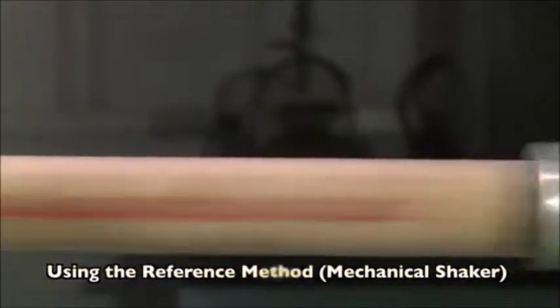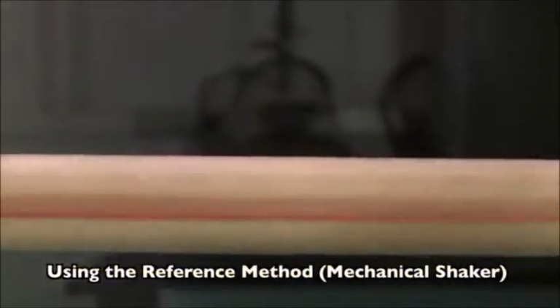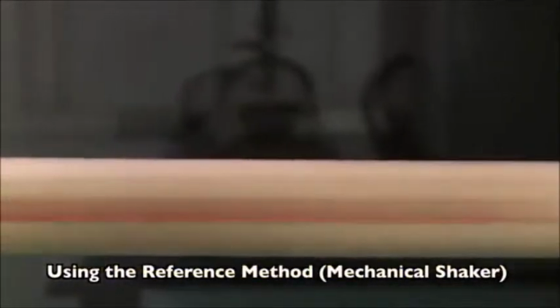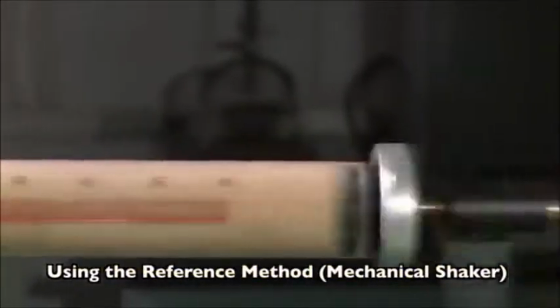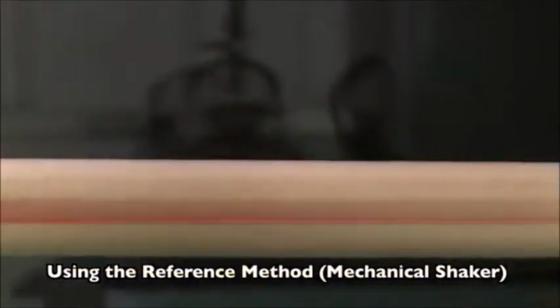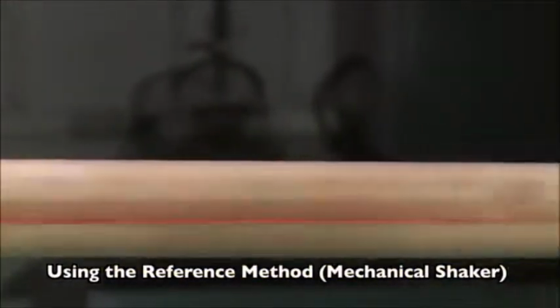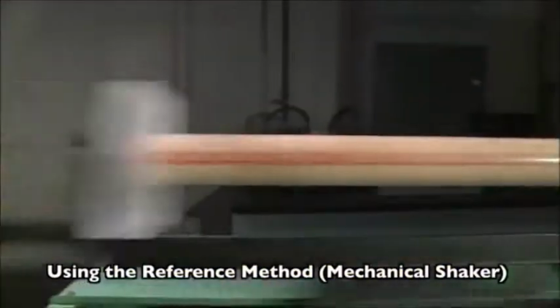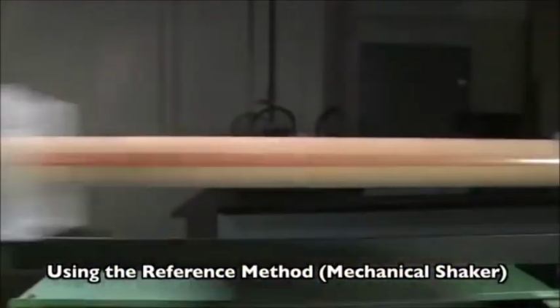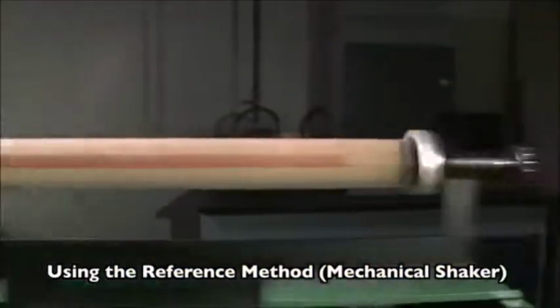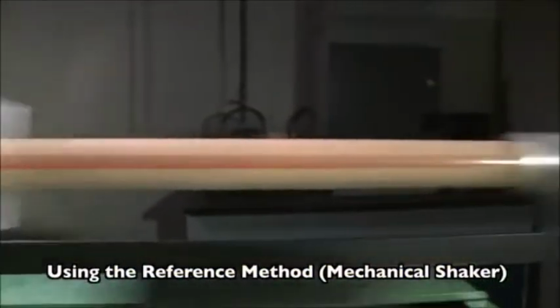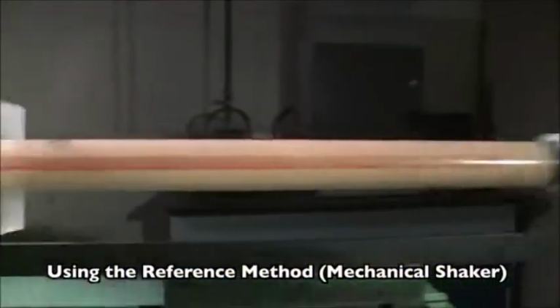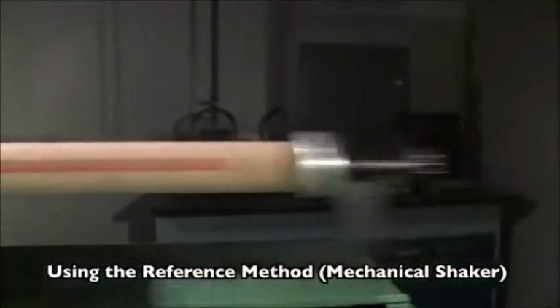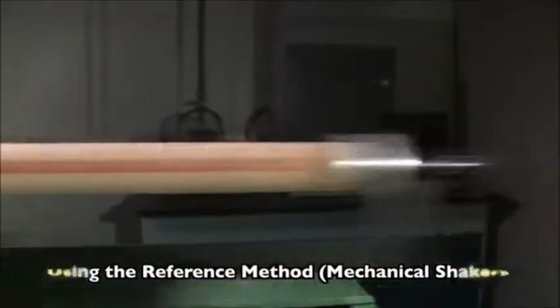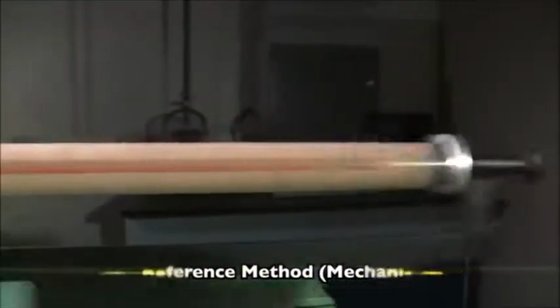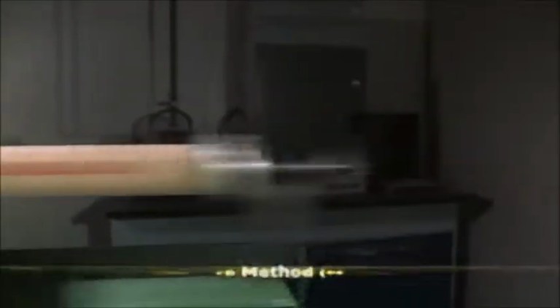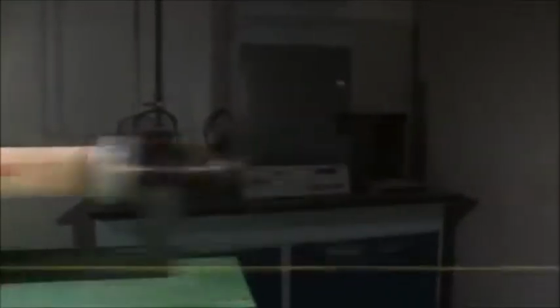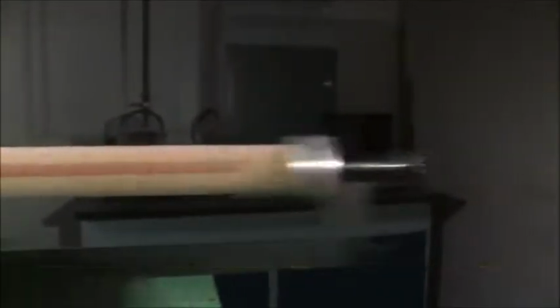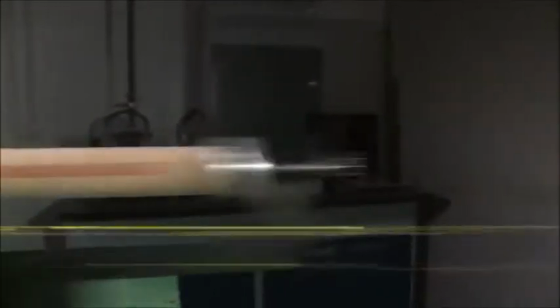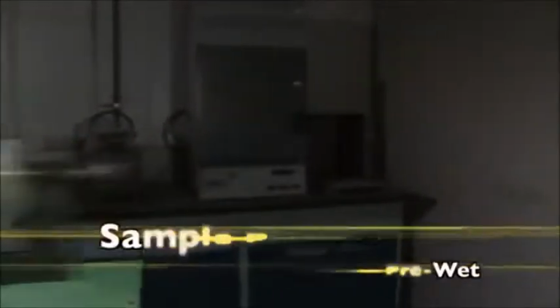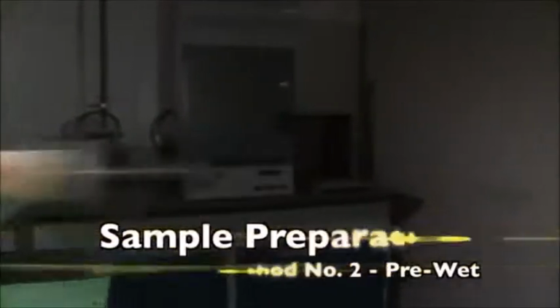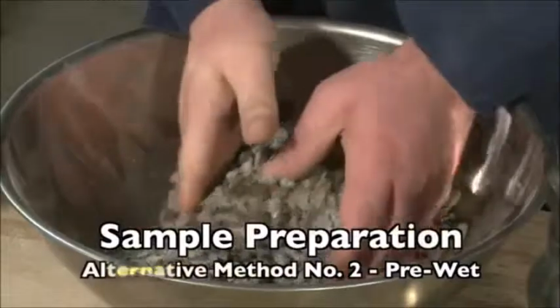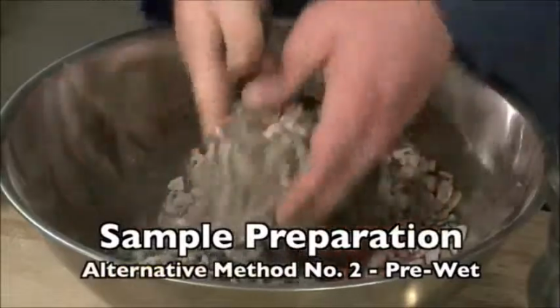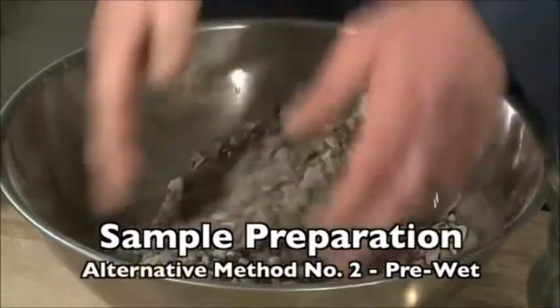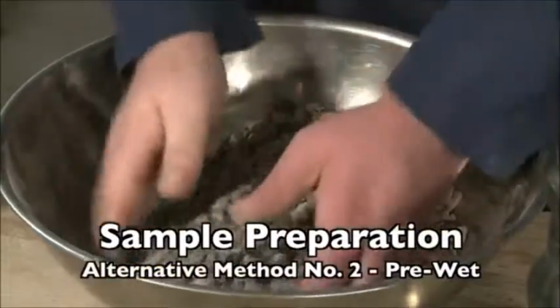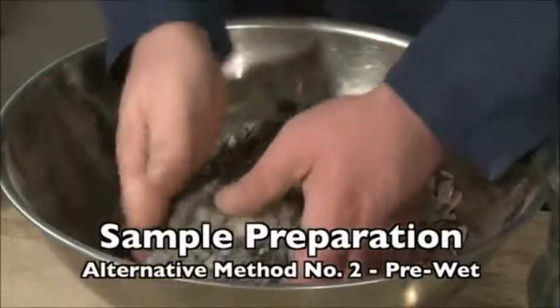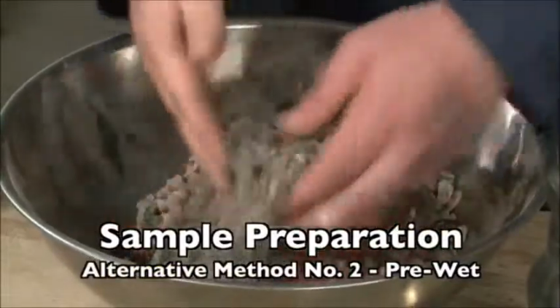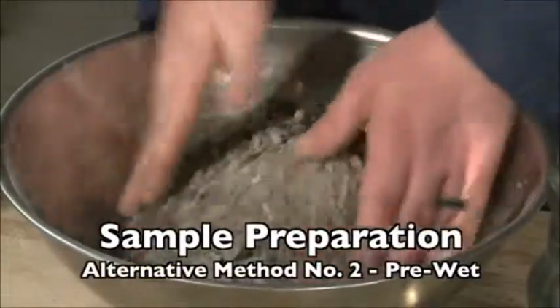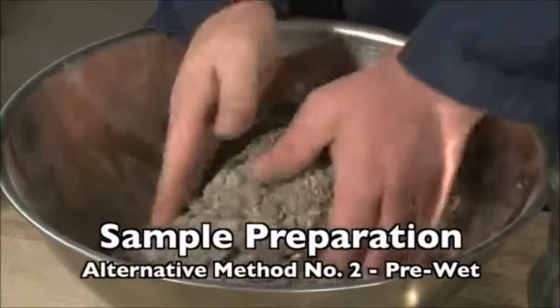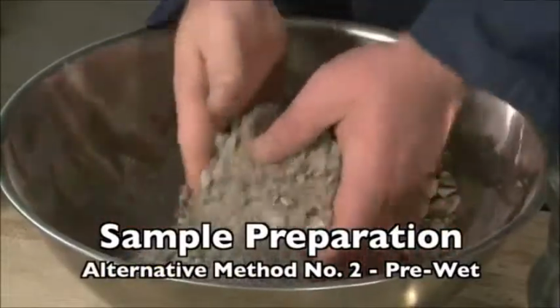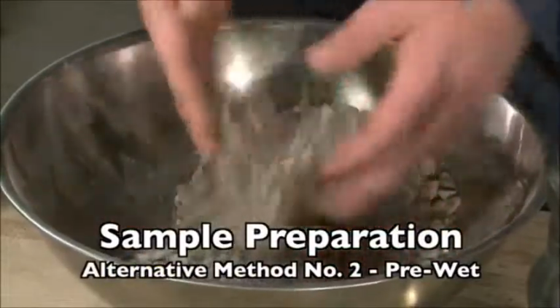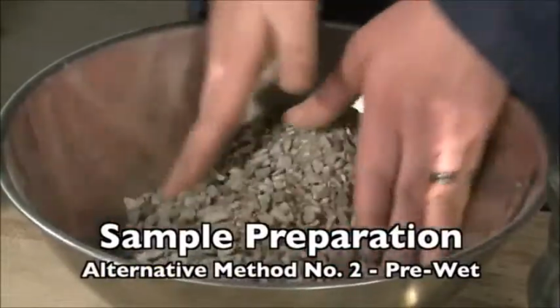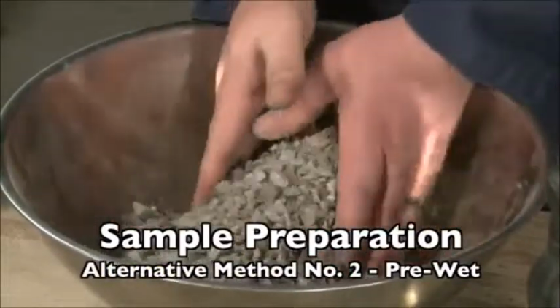In this tutorial, we will use a mechanical shaker and the sample will be prepared by alternate method number two, pre-wet.